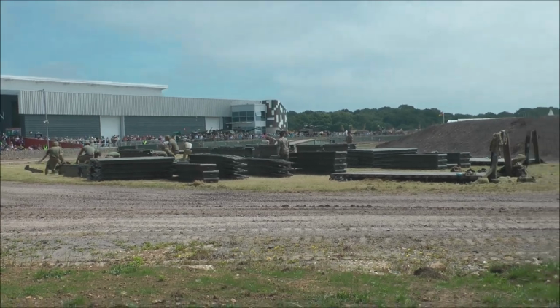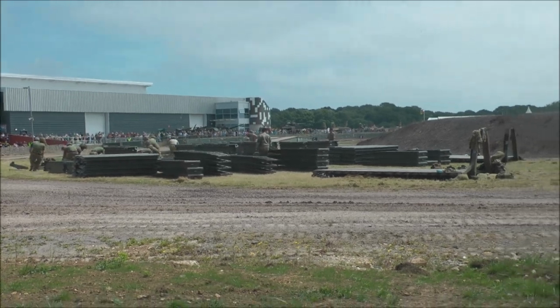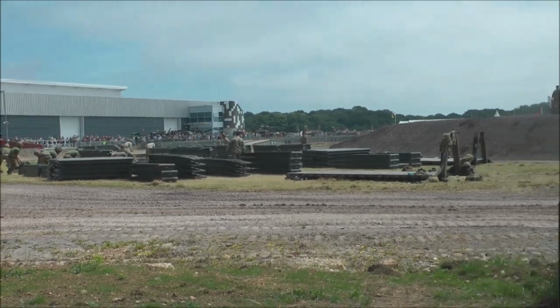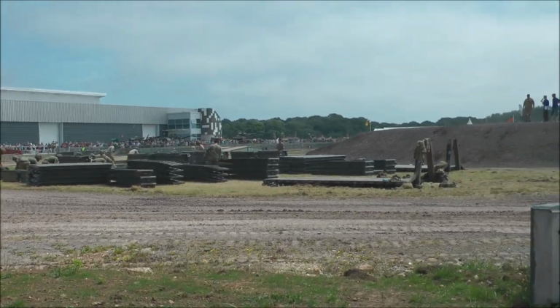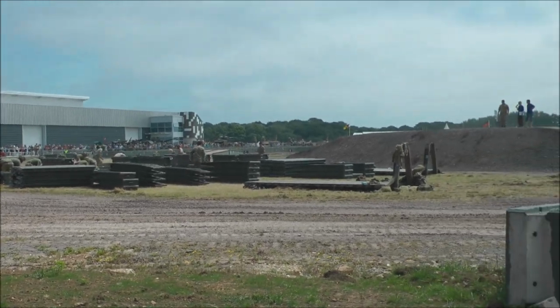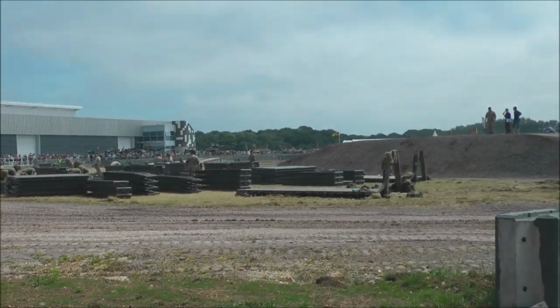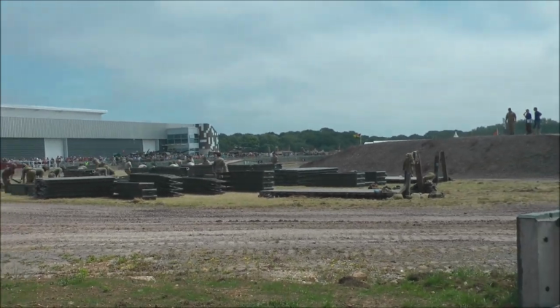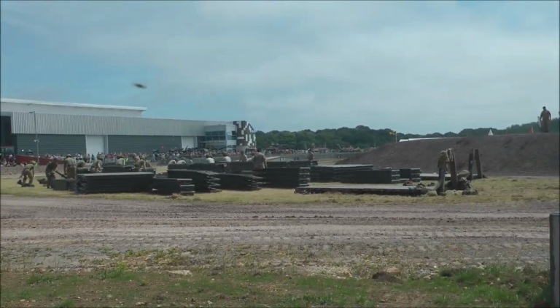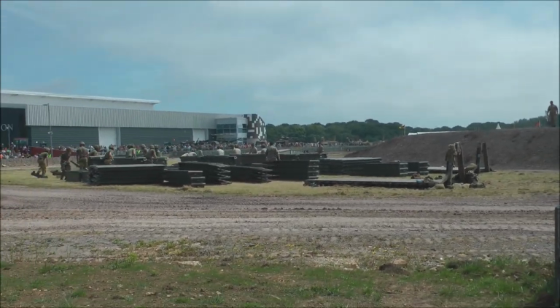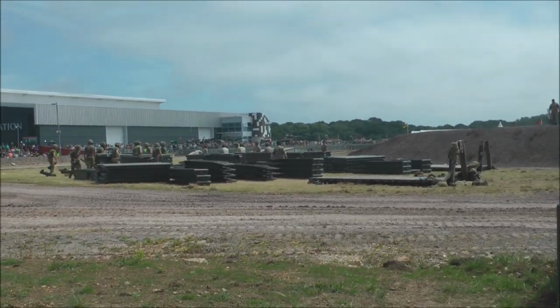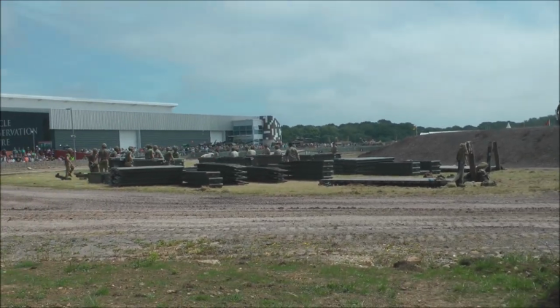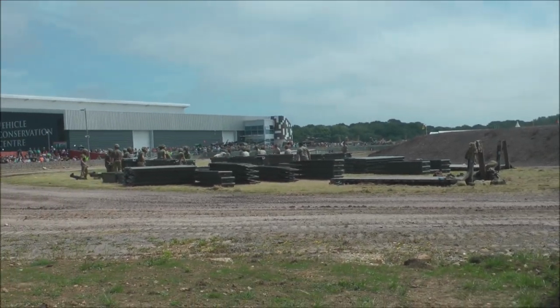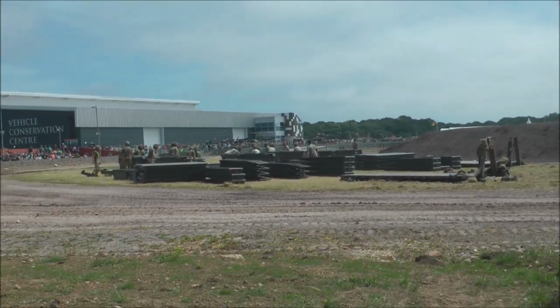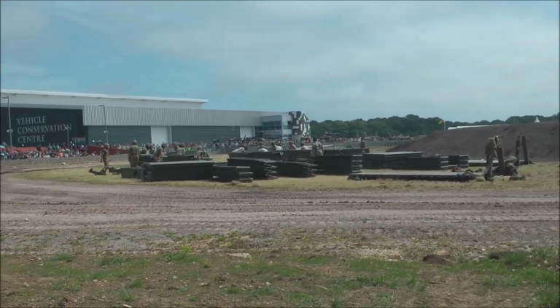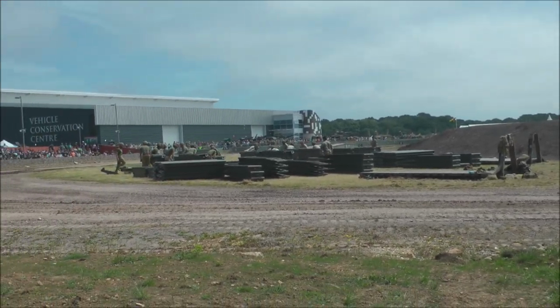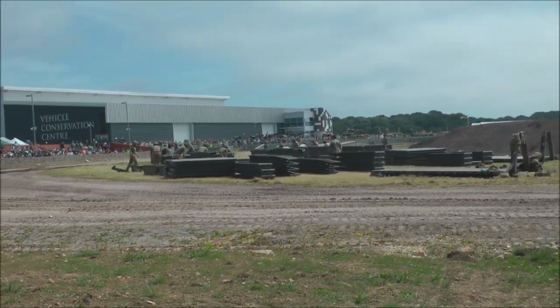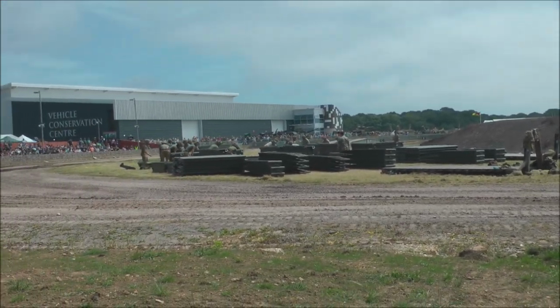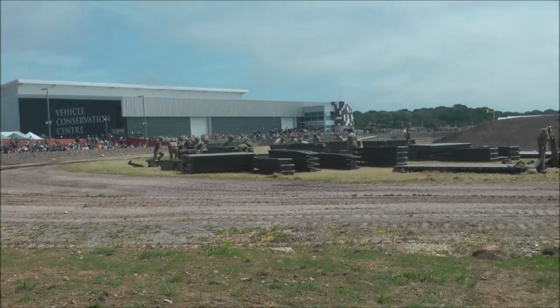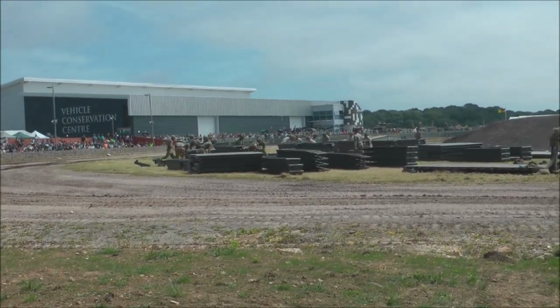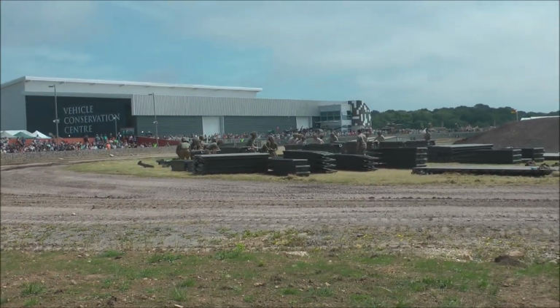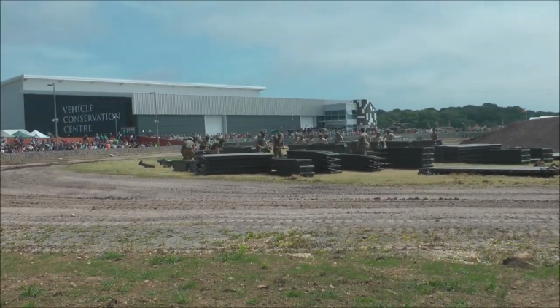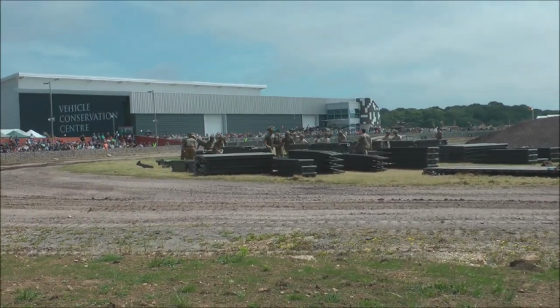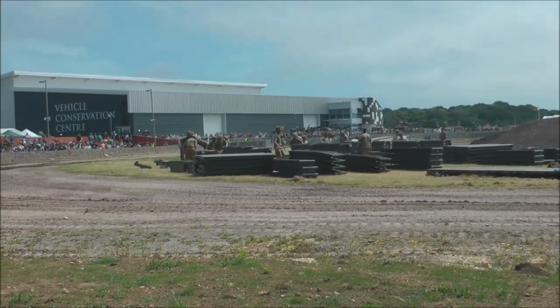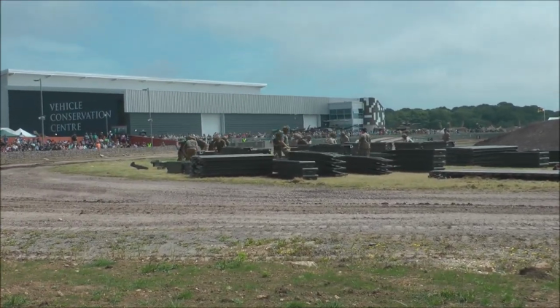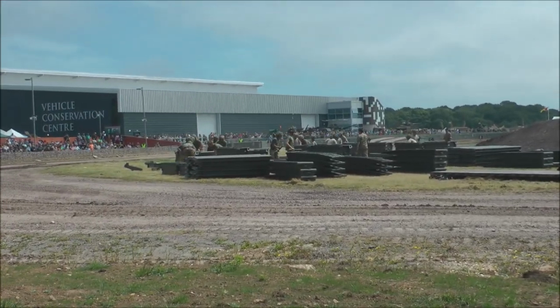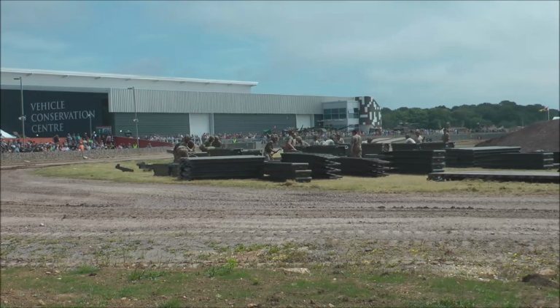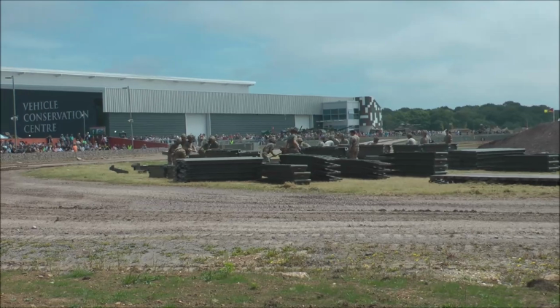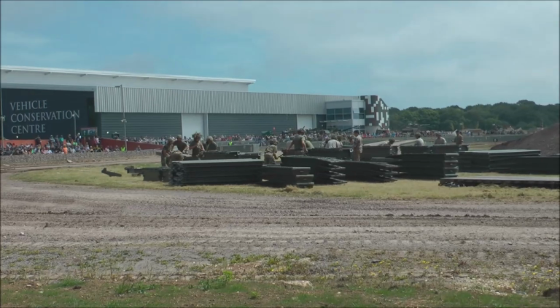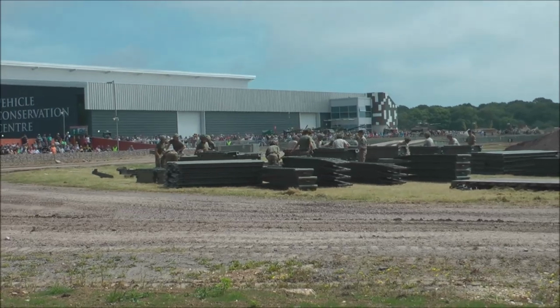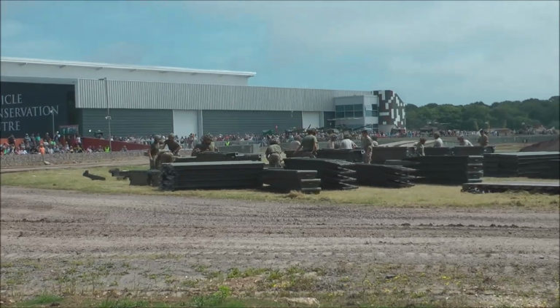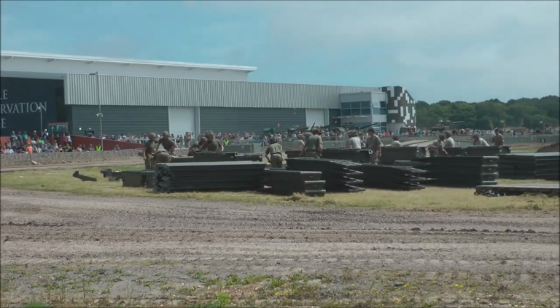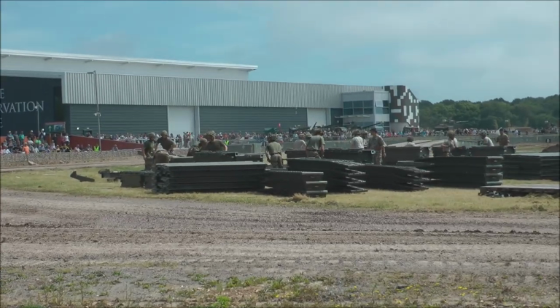Remember, they are going to be building these bridges in less than 10 minutes. Come on, give your team some encouragement.